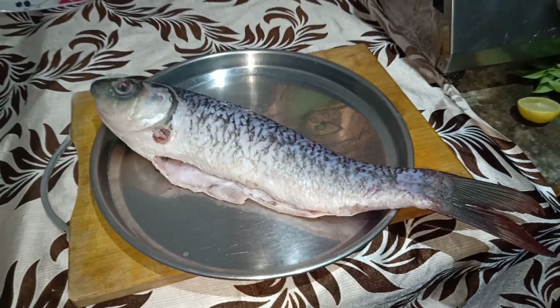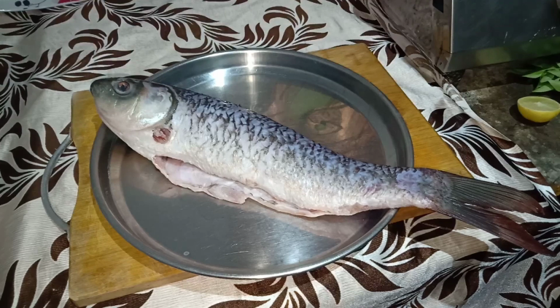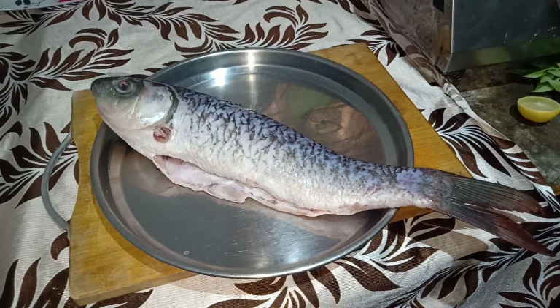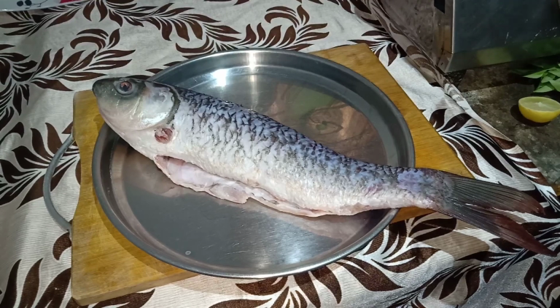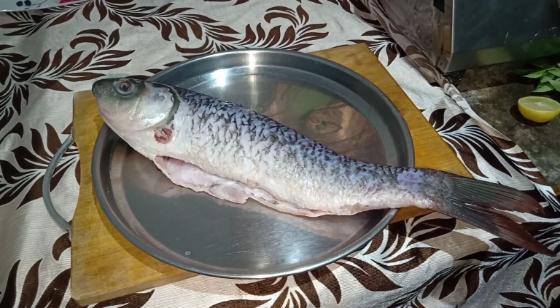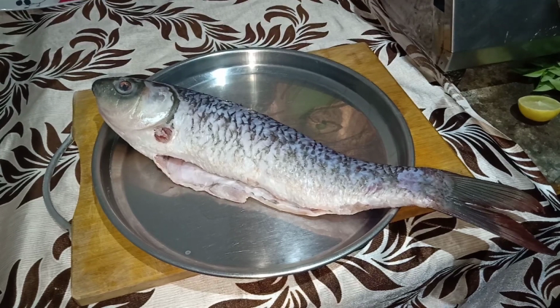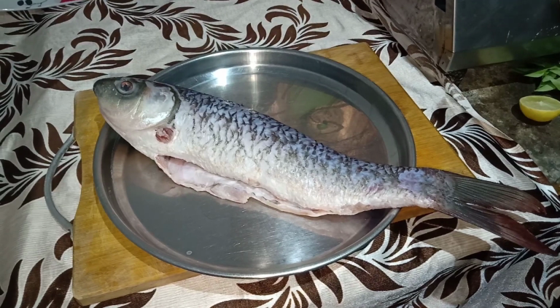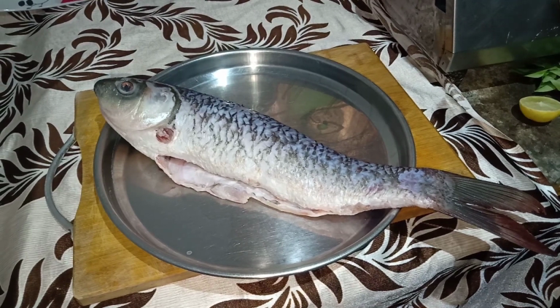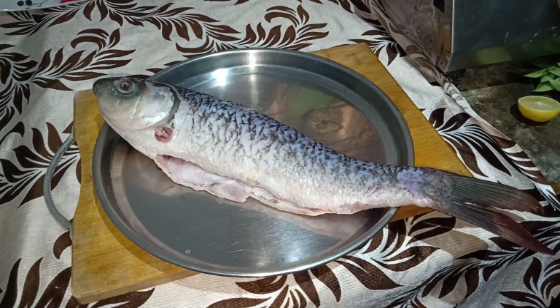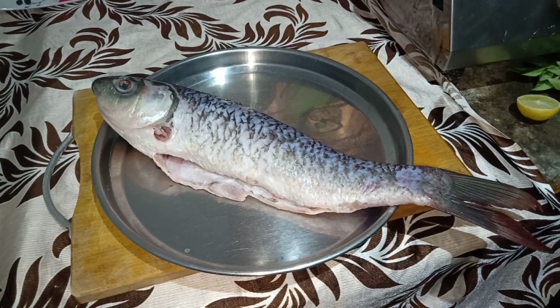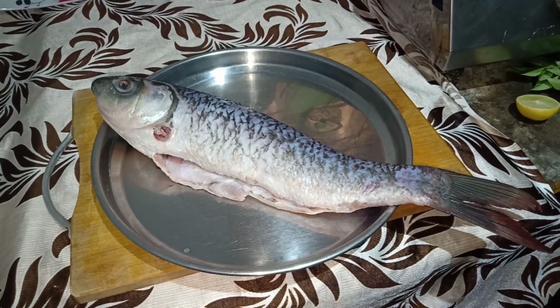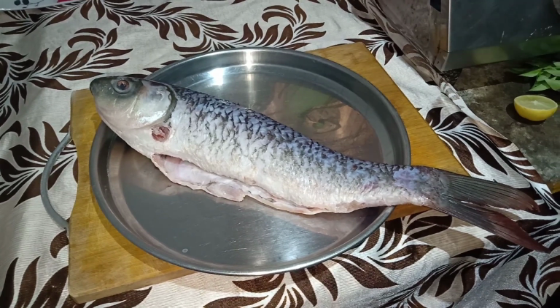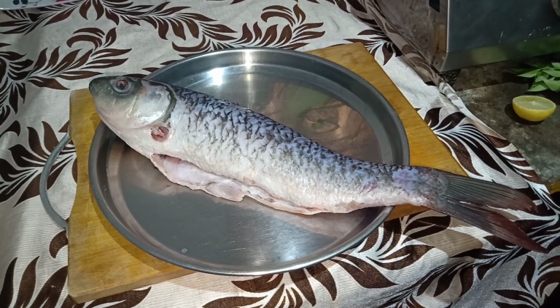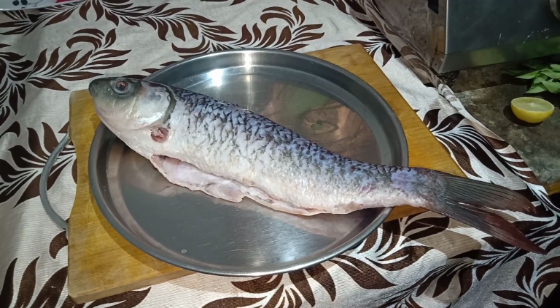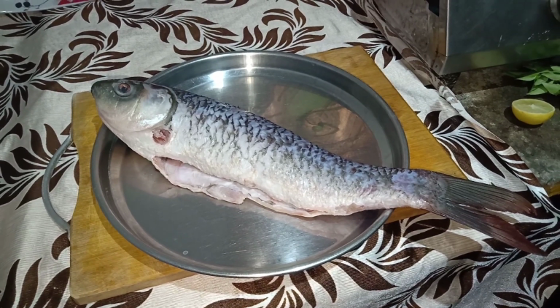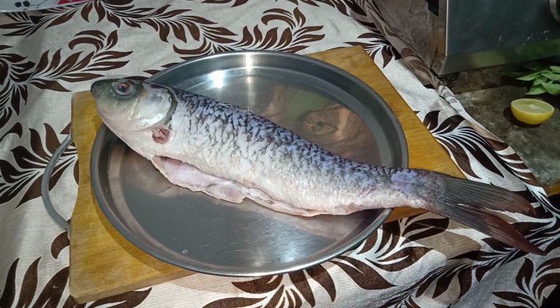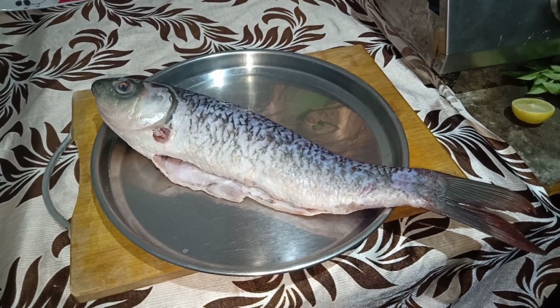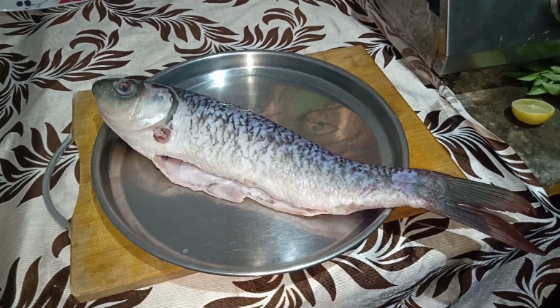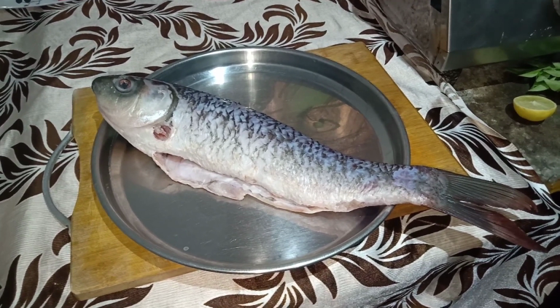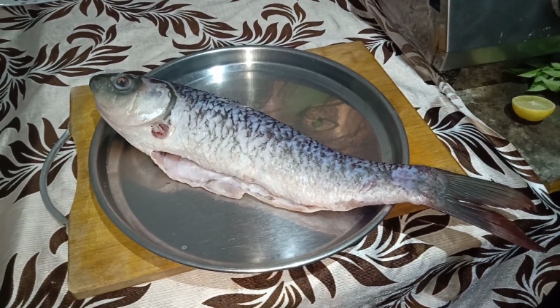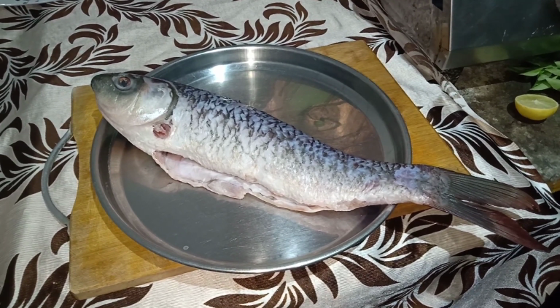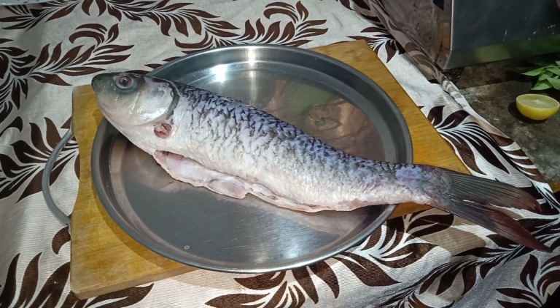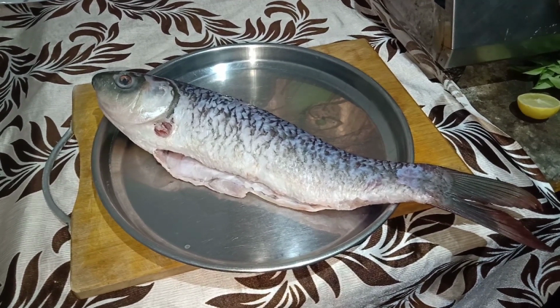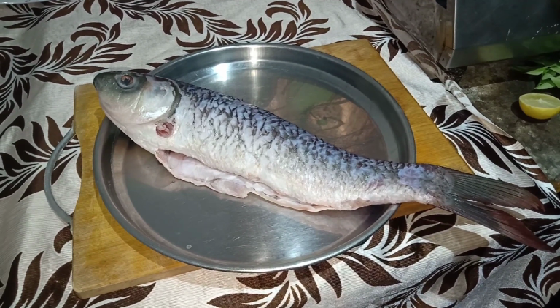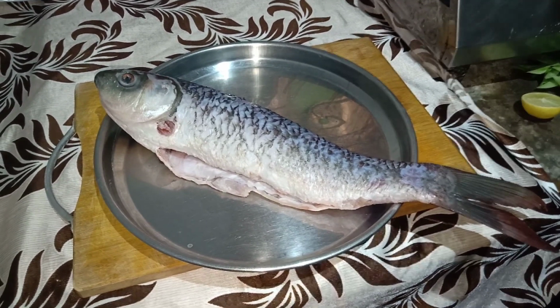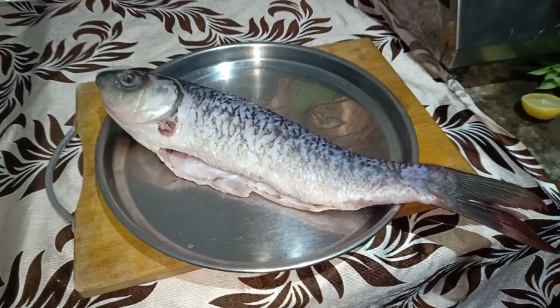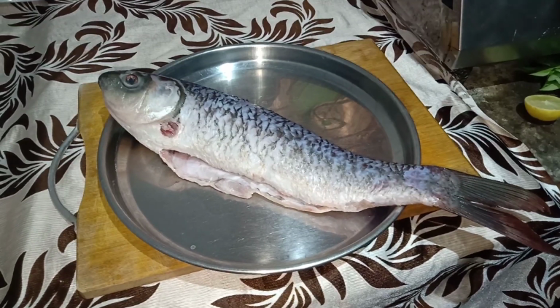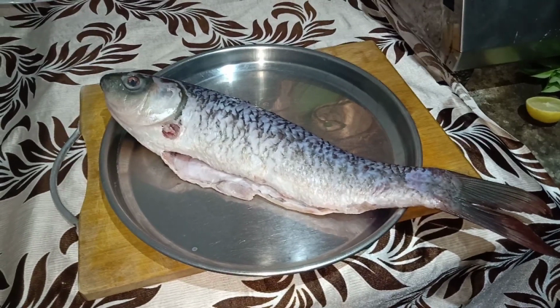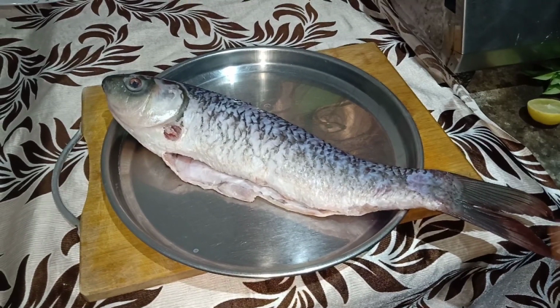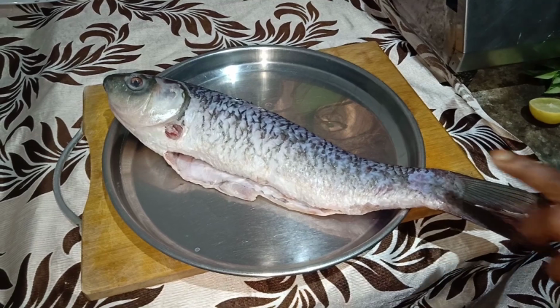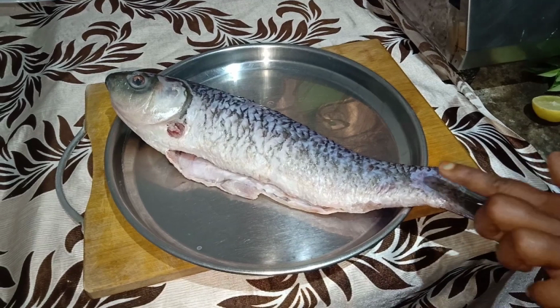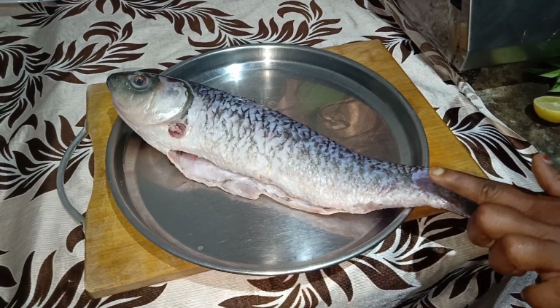Hi friends, welcome back to Motivation. Today we have a recipe for Green Full Fish for the first time.